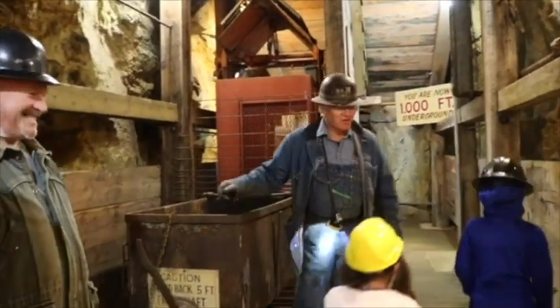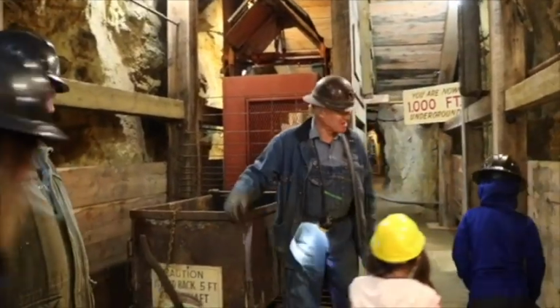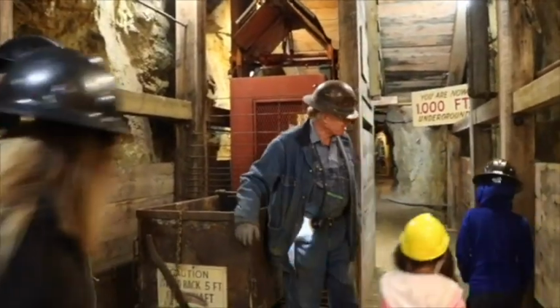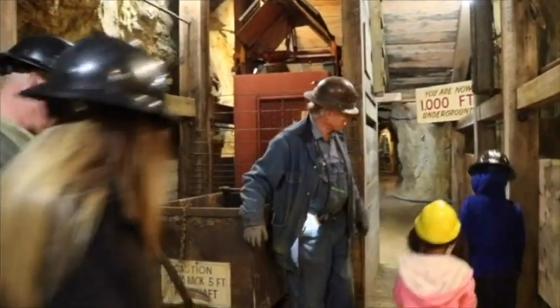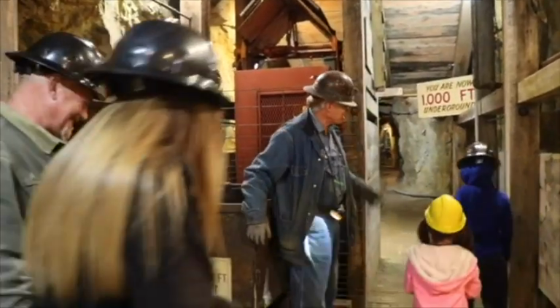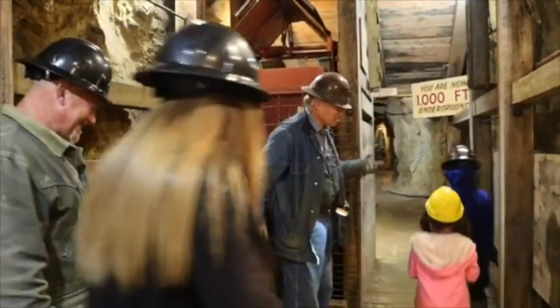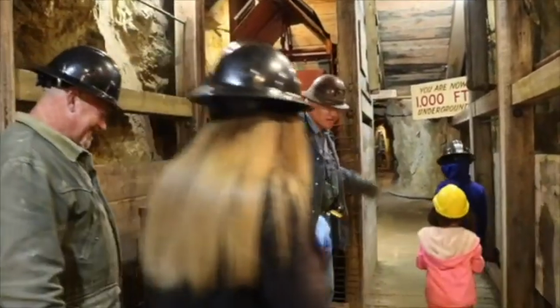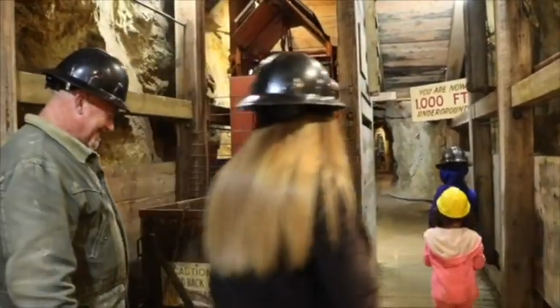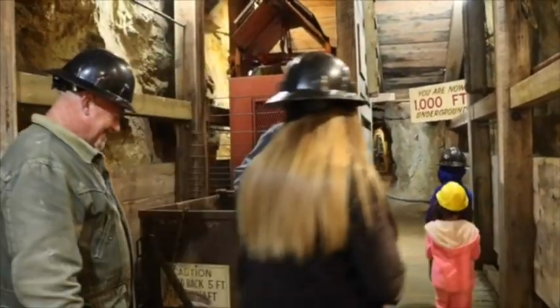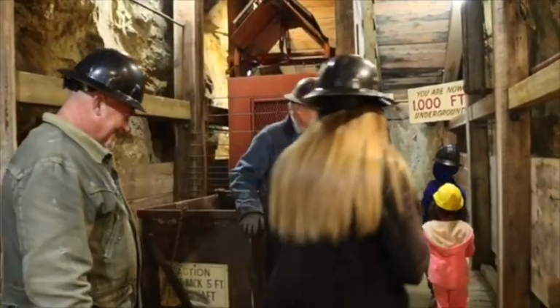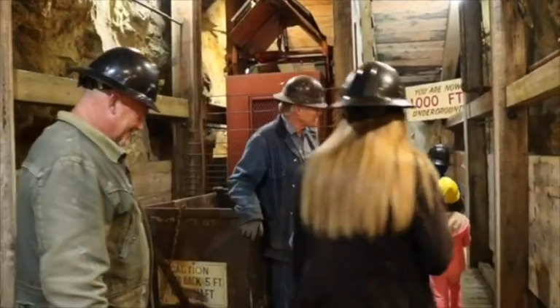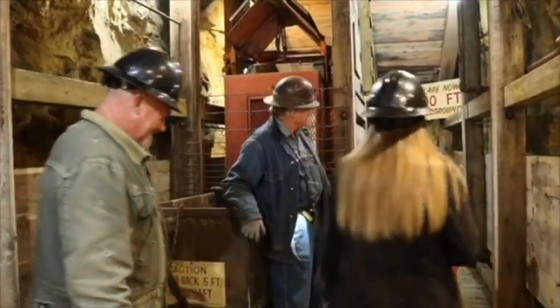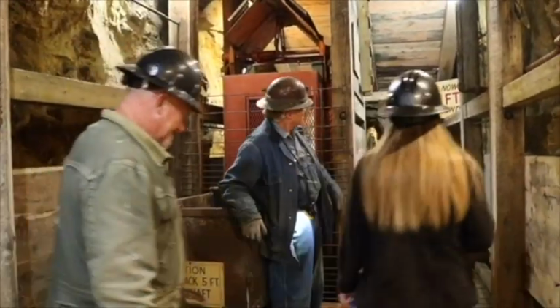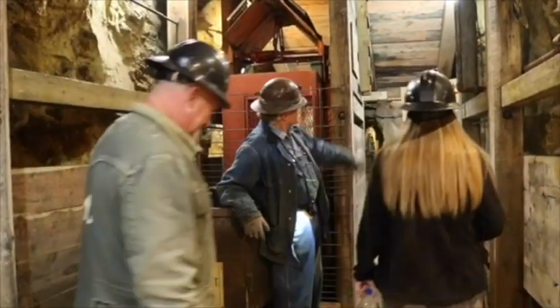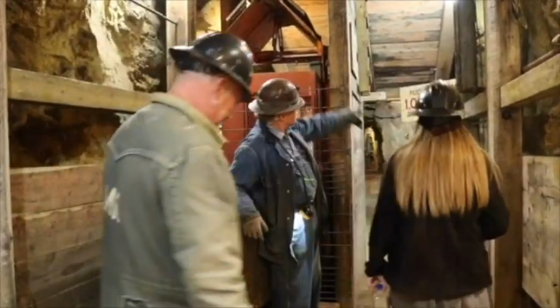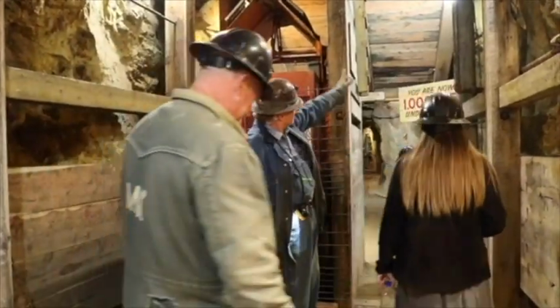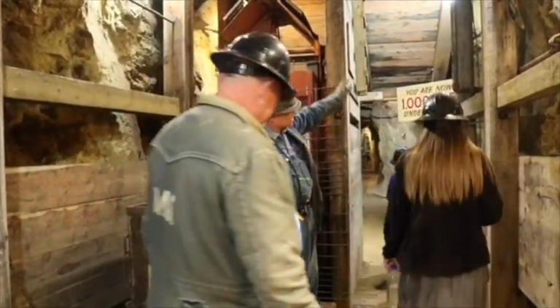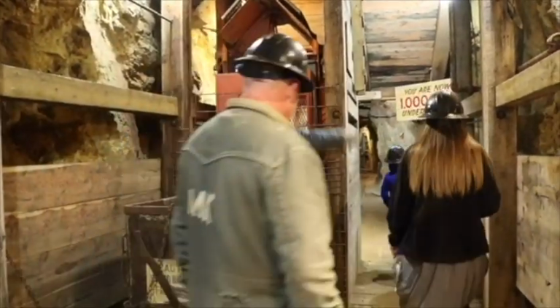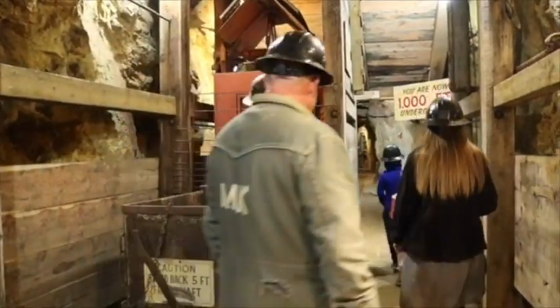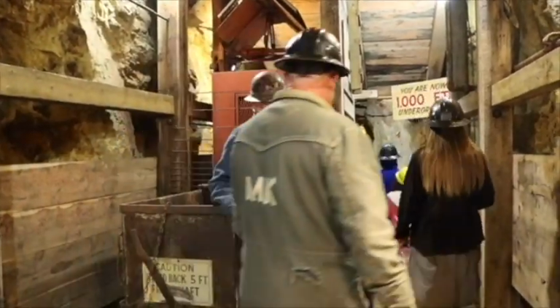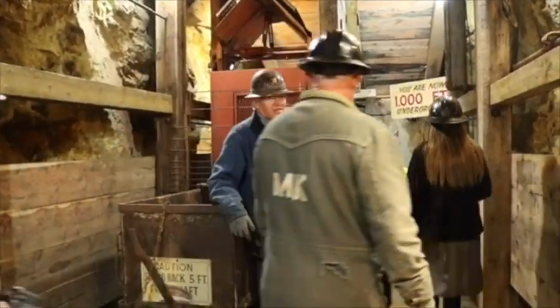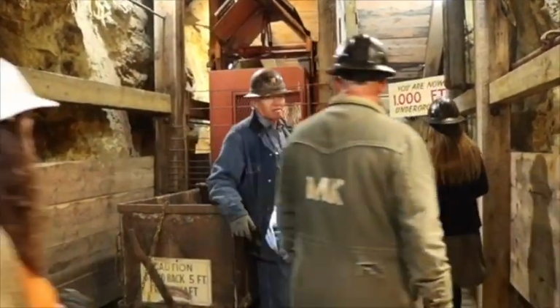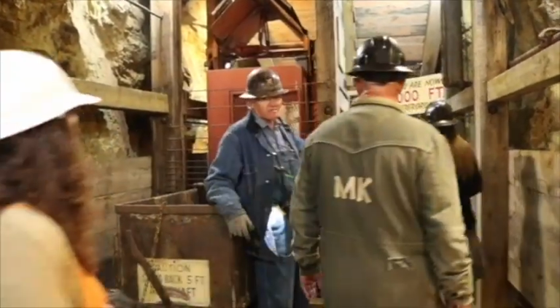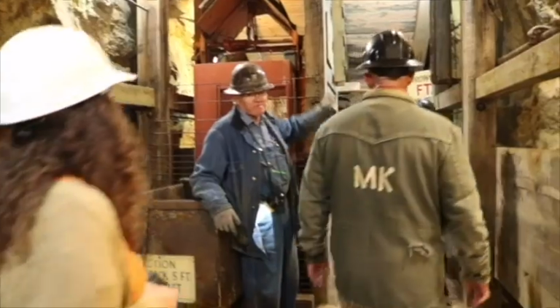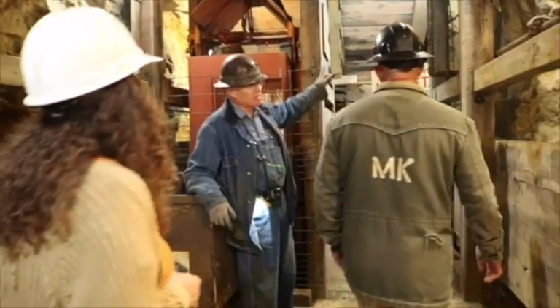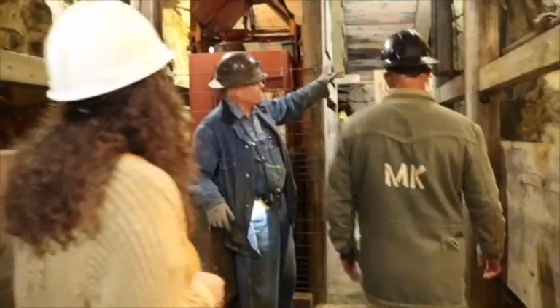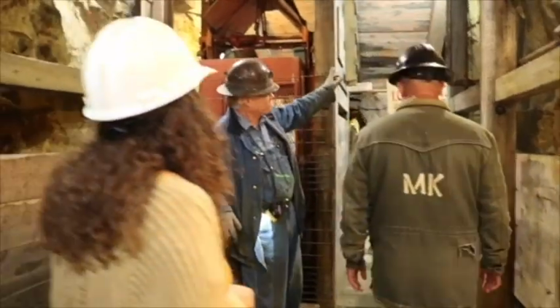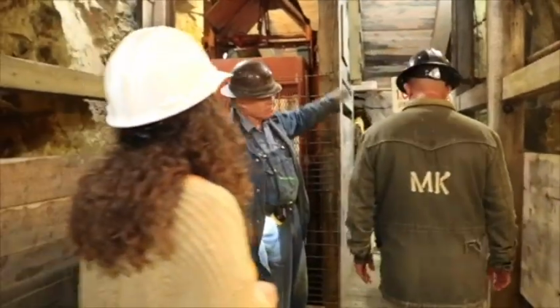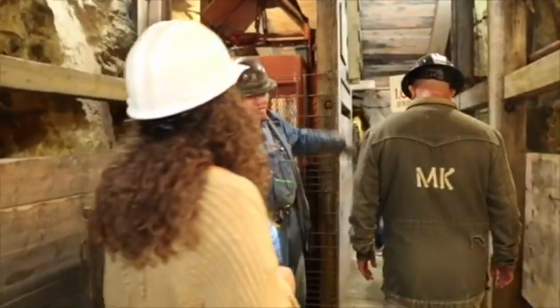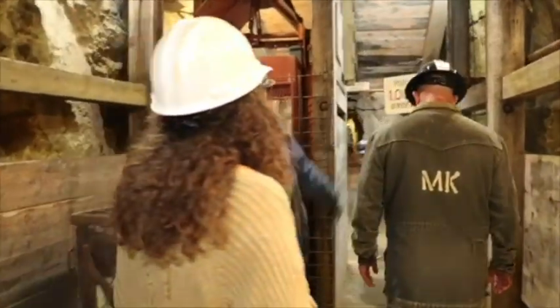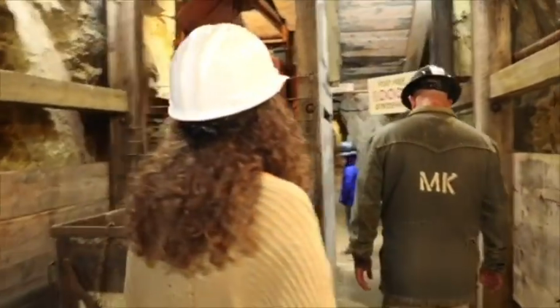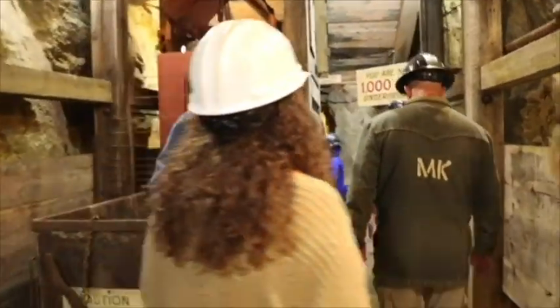This is the top cage here. And there are the ladders right there — a thousand feet of ladders if you want to climb out.